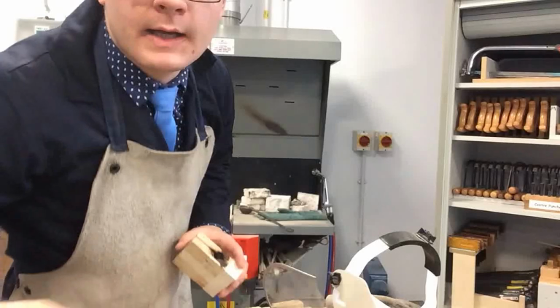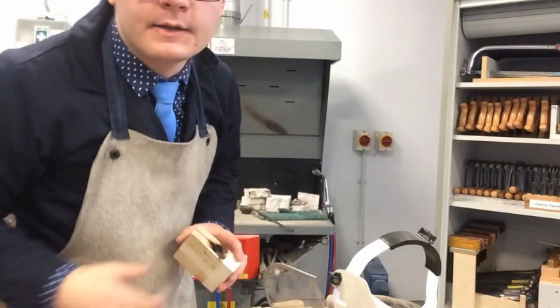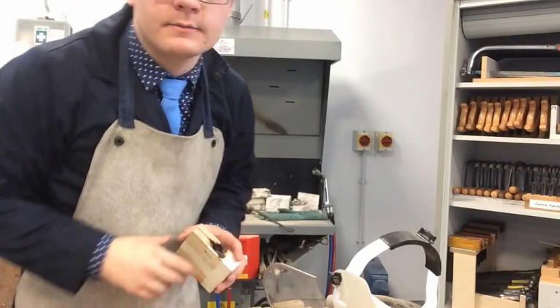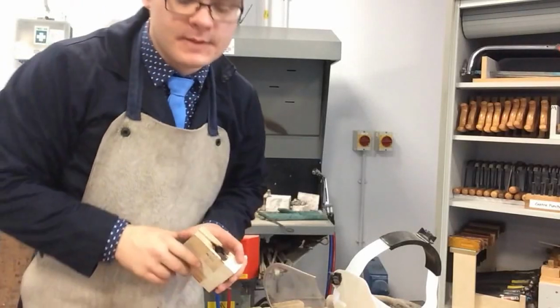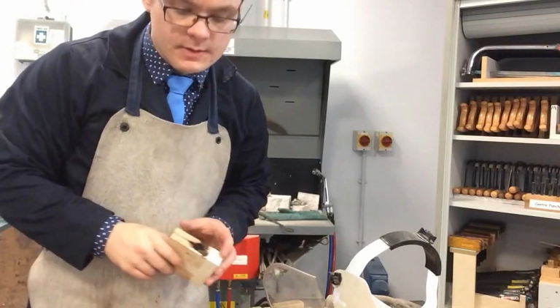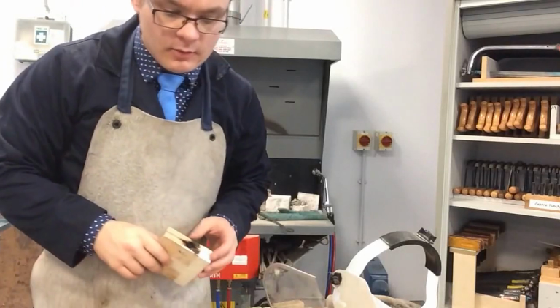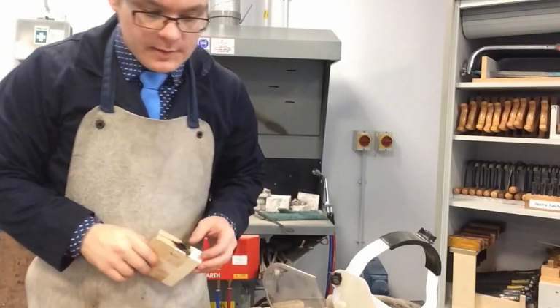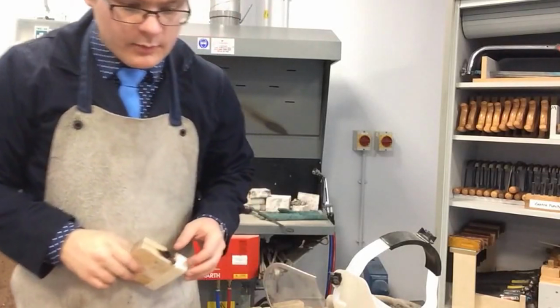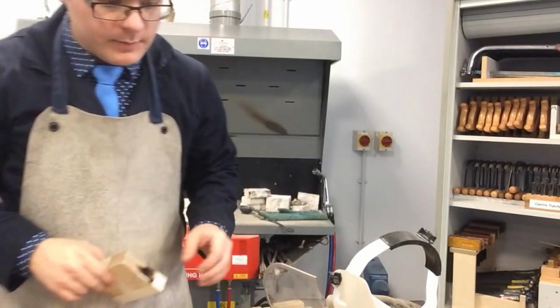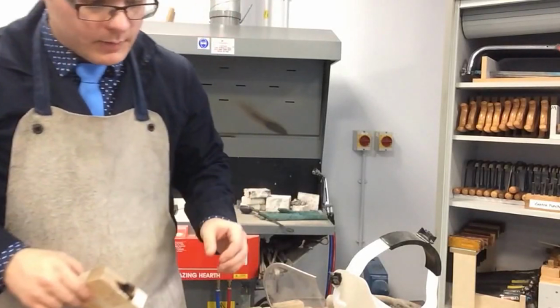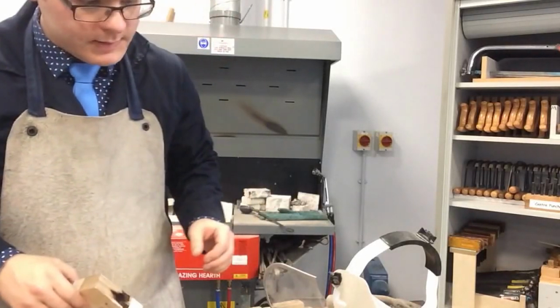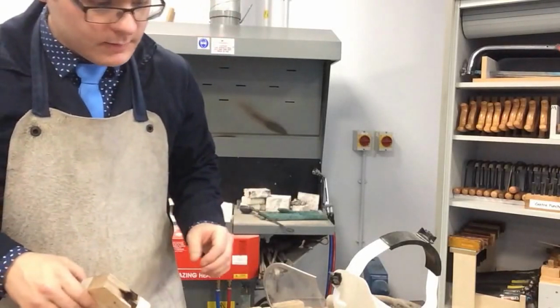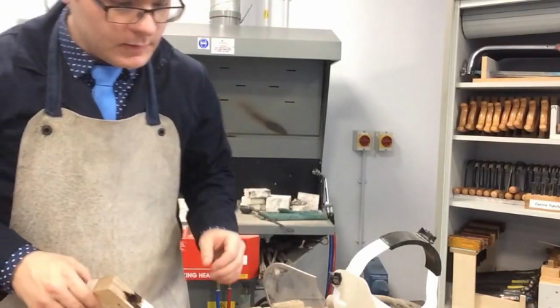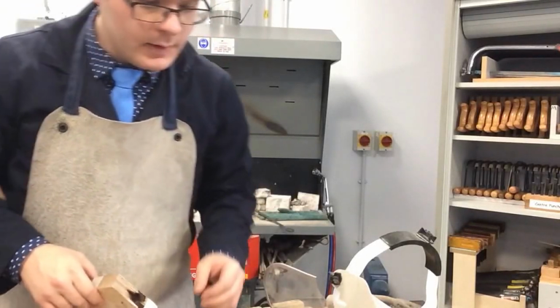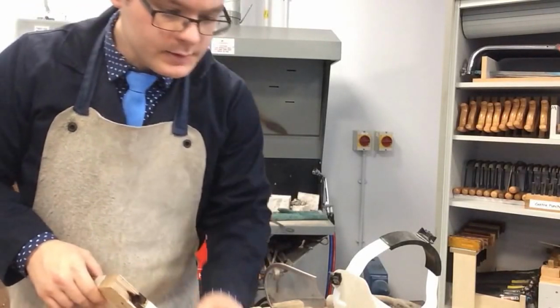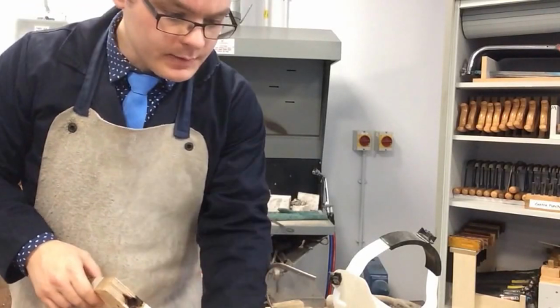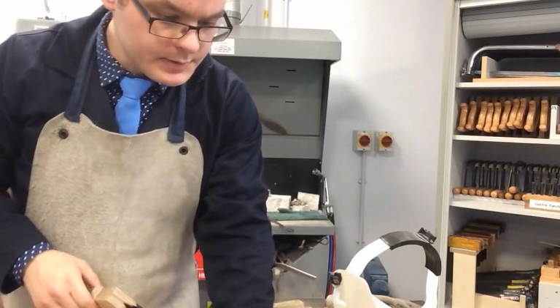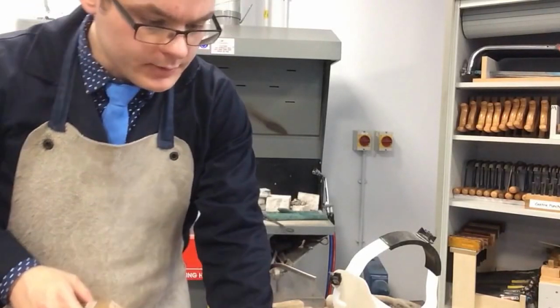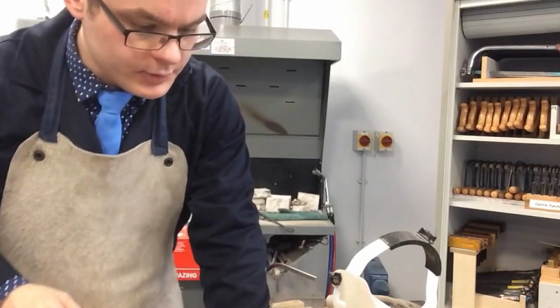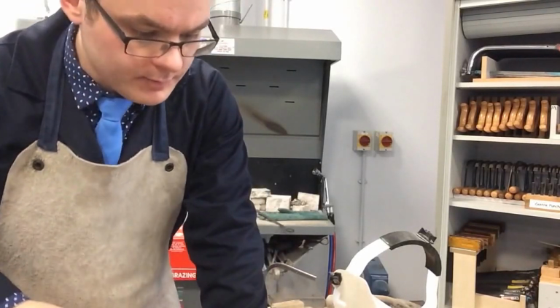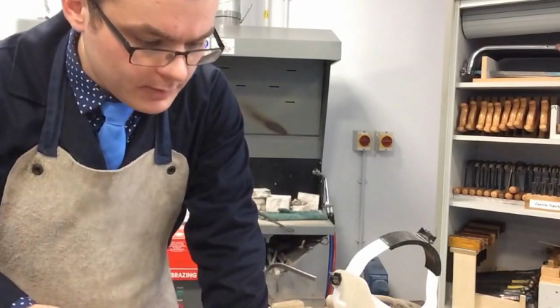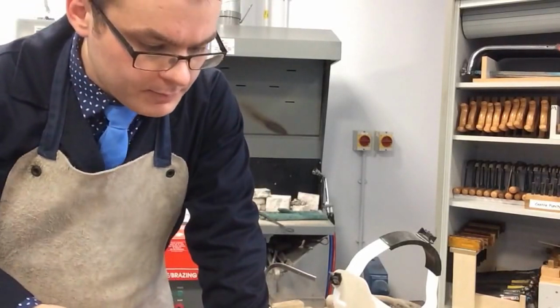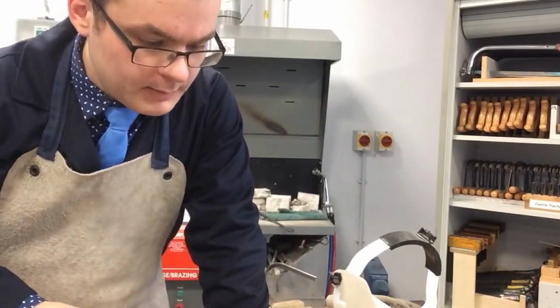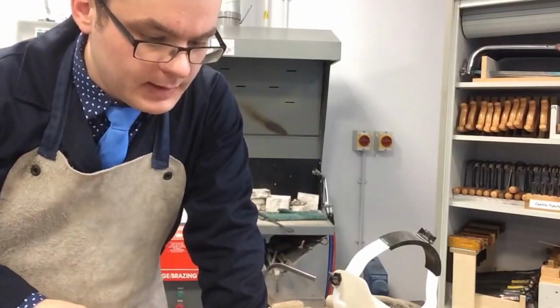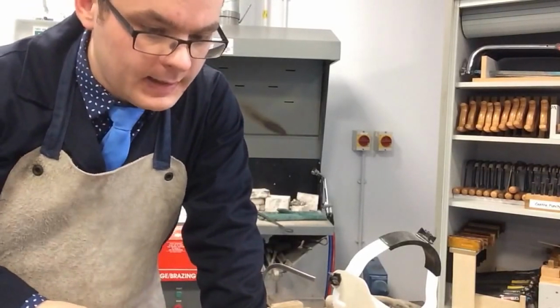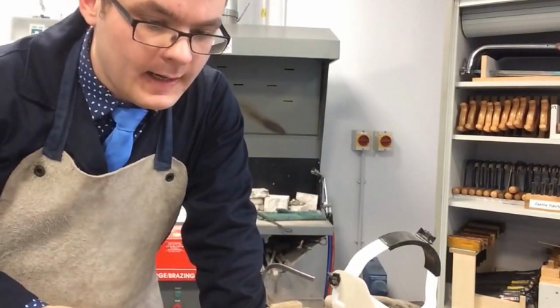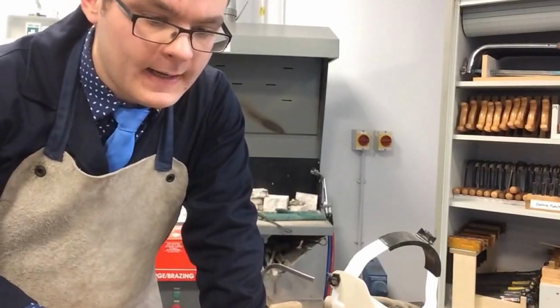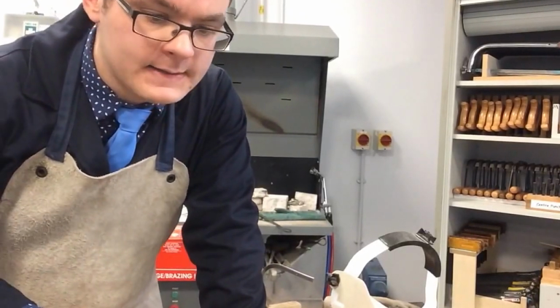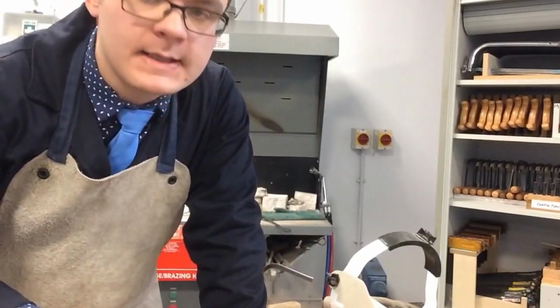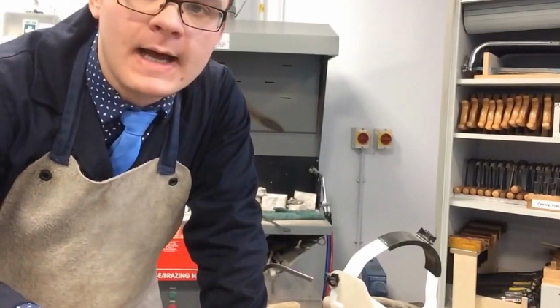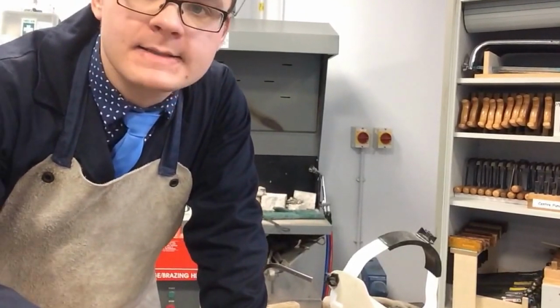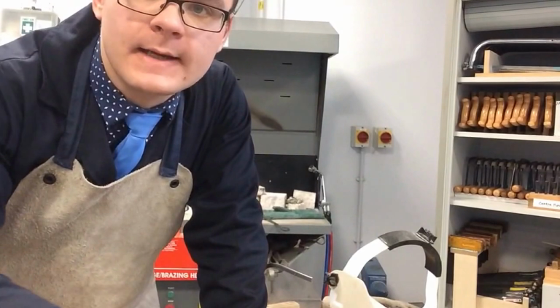How are you doing? Mr. Coleman here, Whitmore High School. I just wanted to talk to you about PPE and casting.